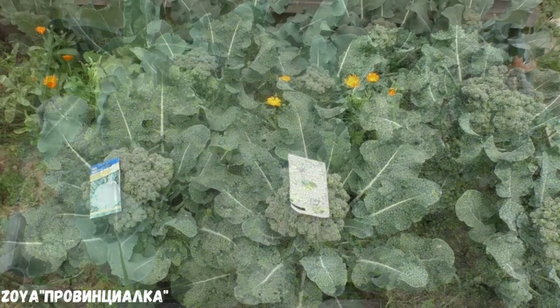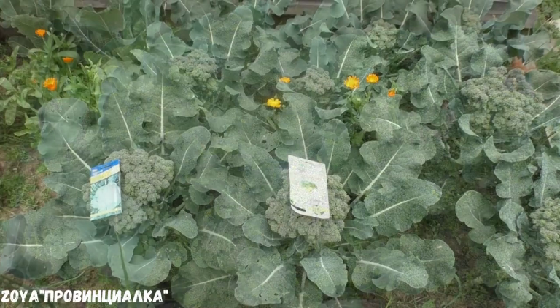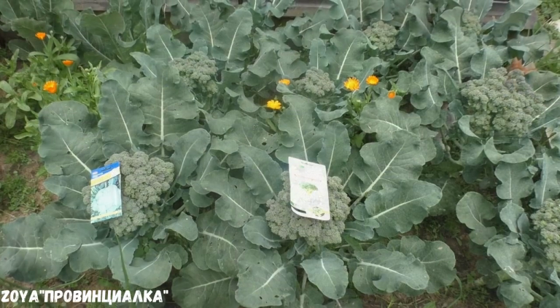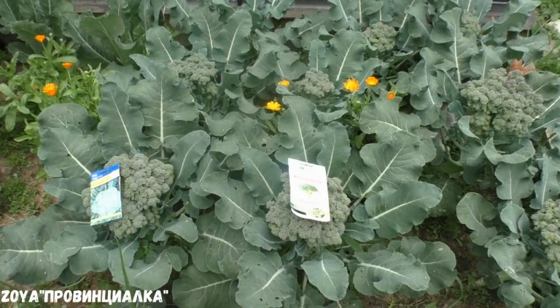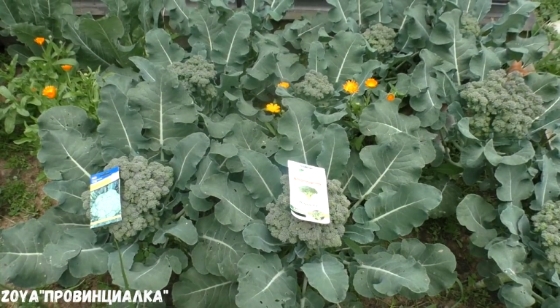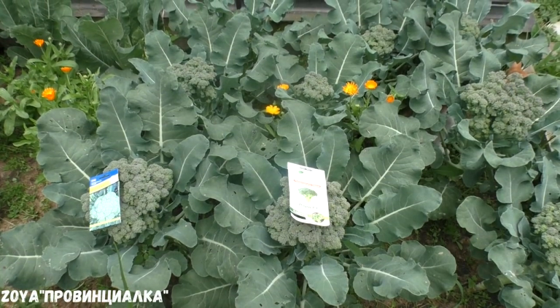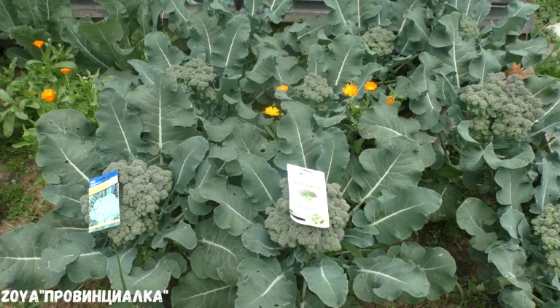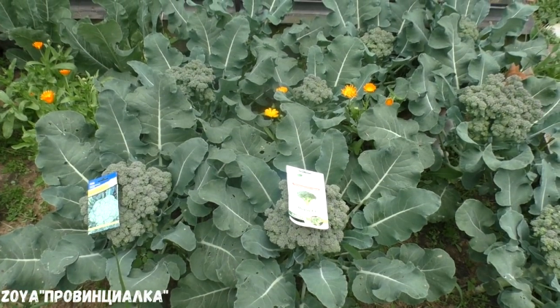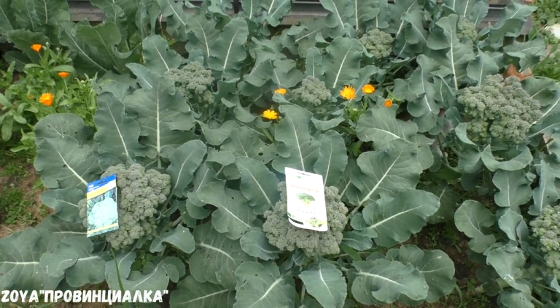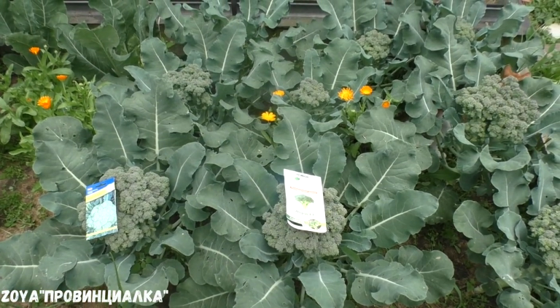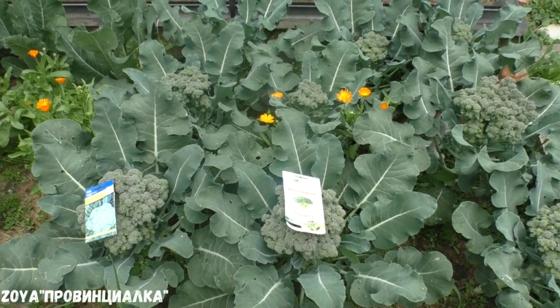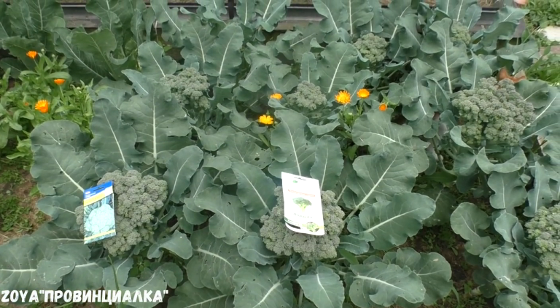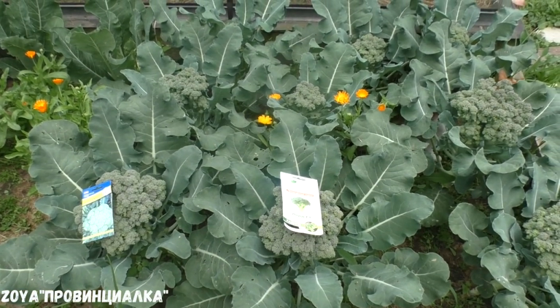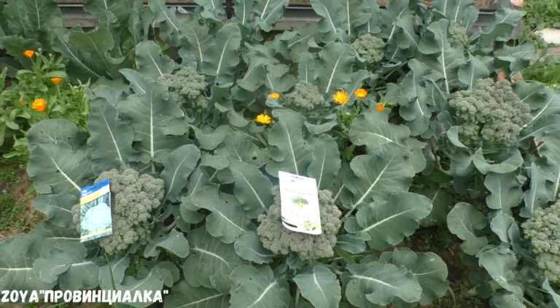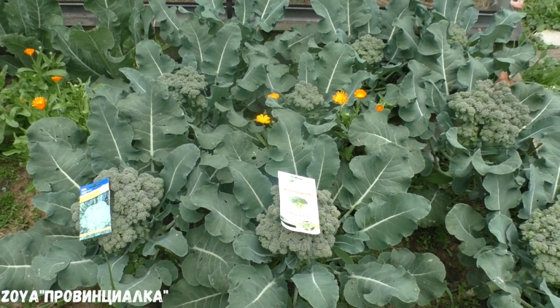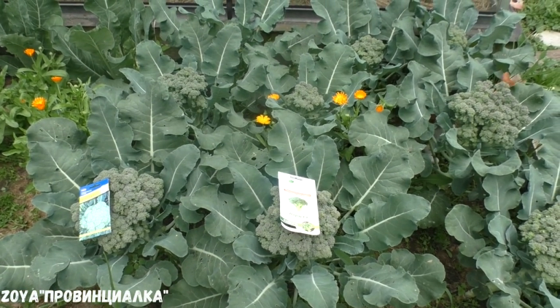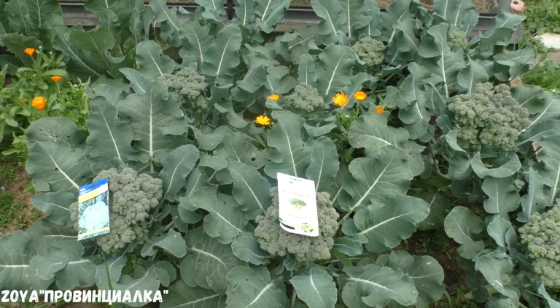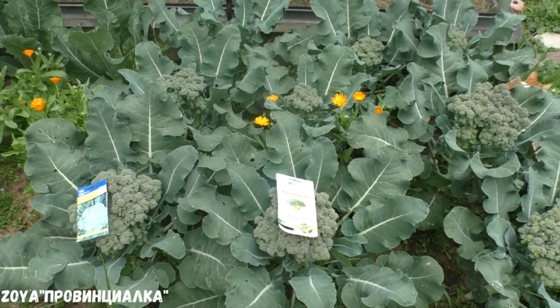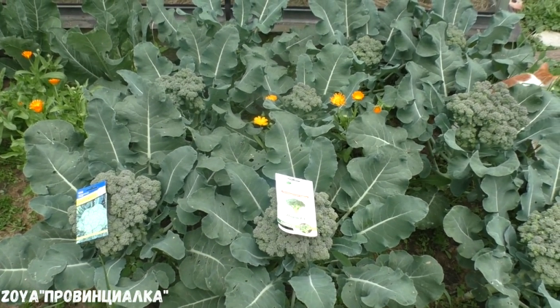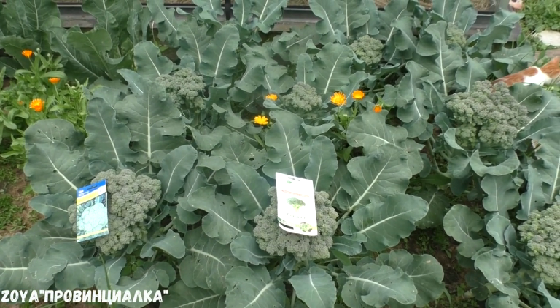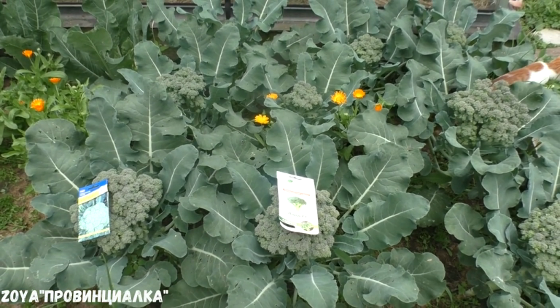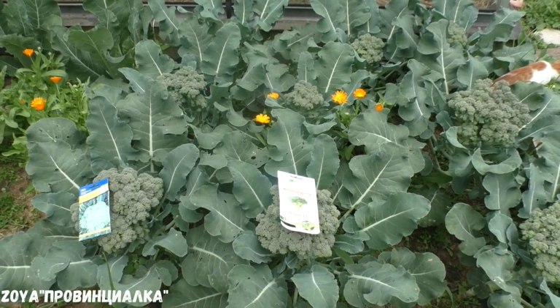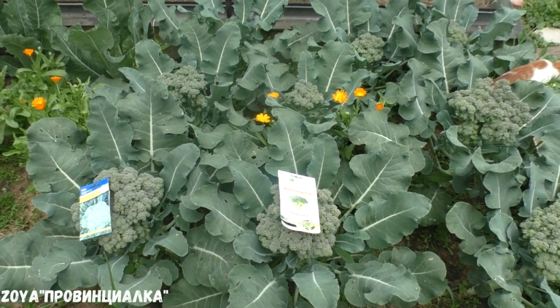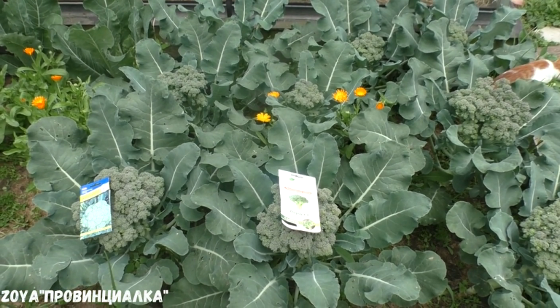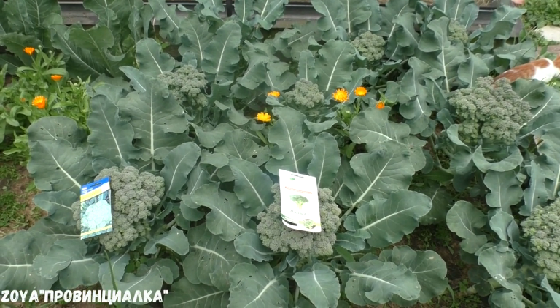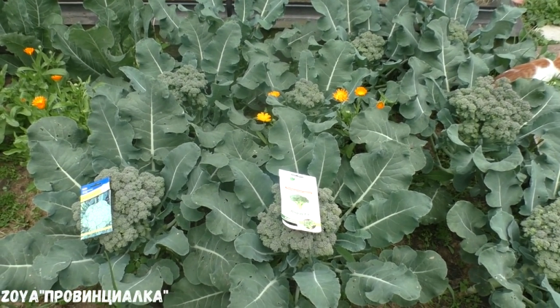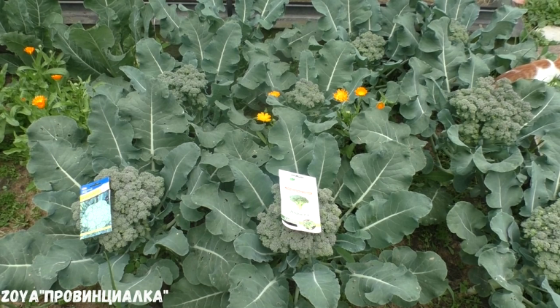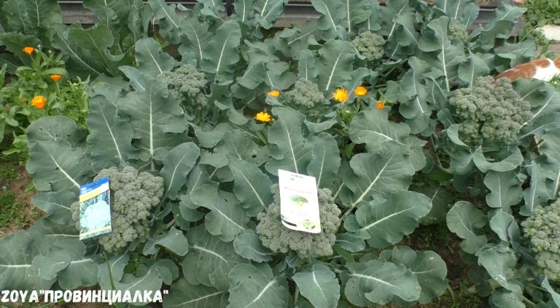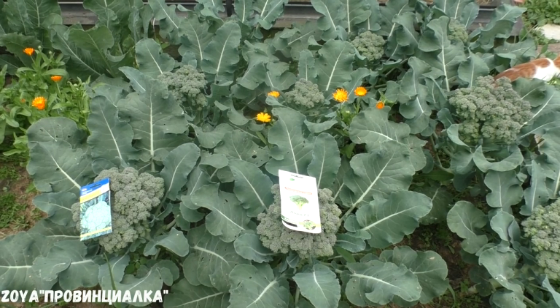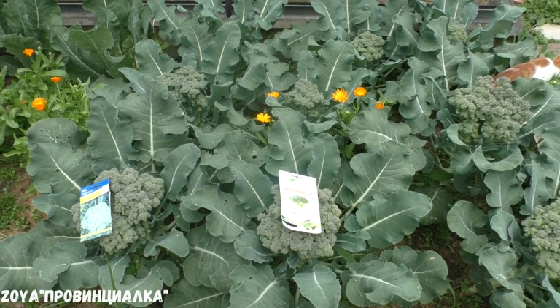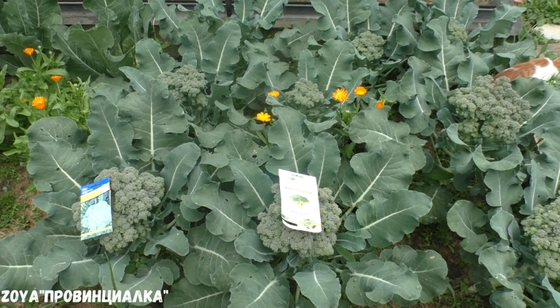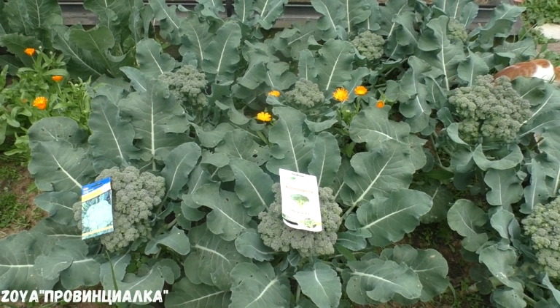Hello everyone! Today is the 8th of July in Moscow, and I am collecting the fruit of the broccoli.